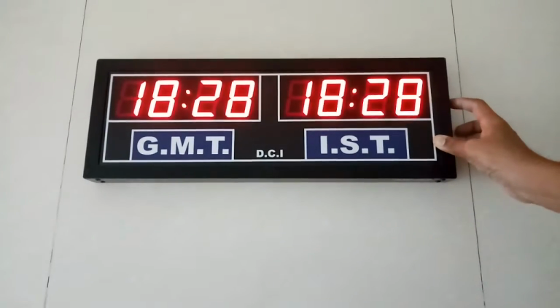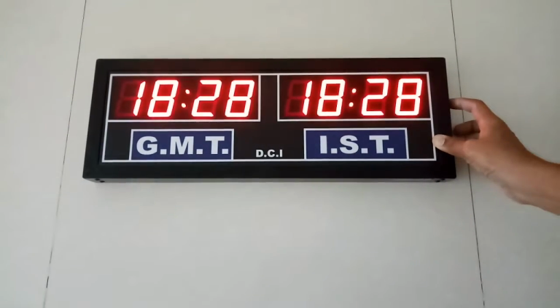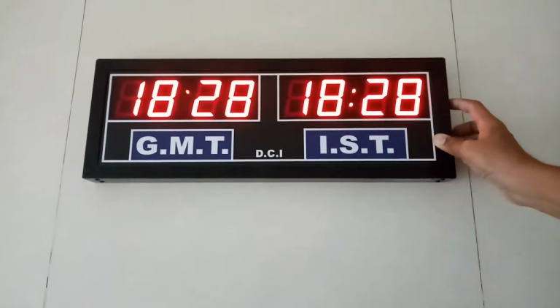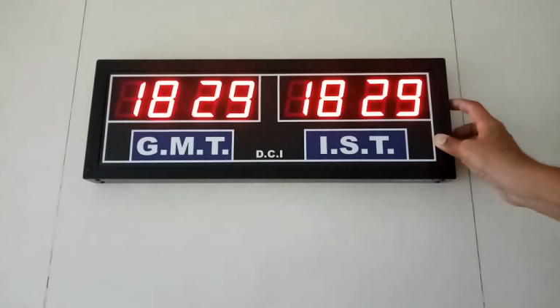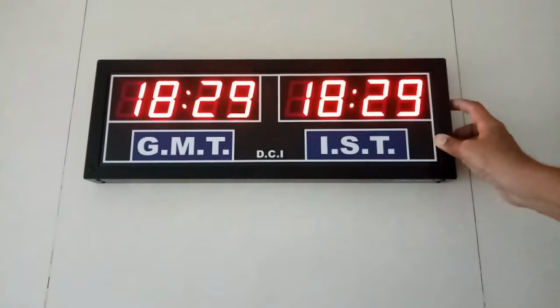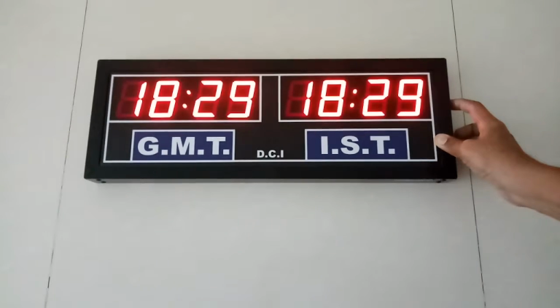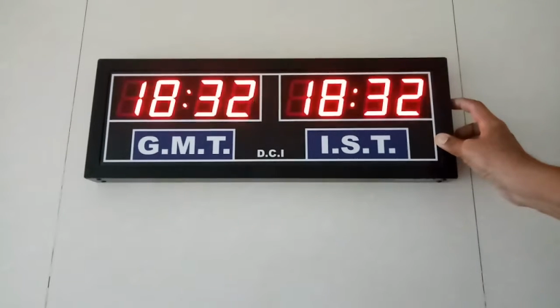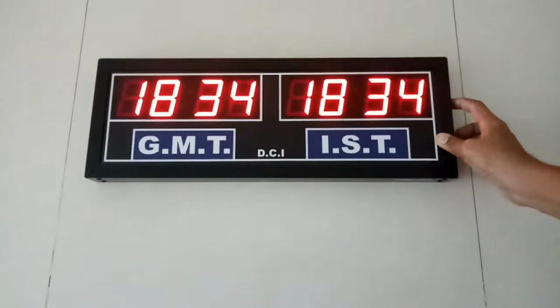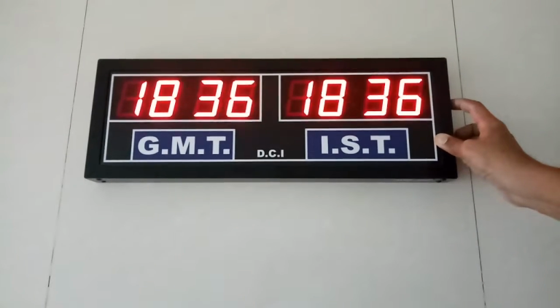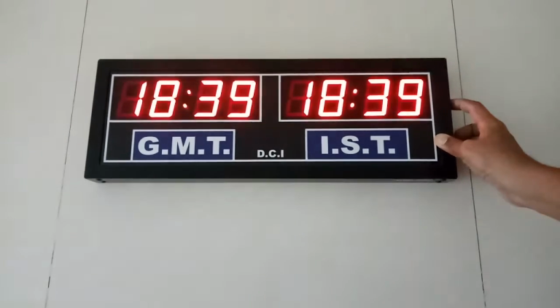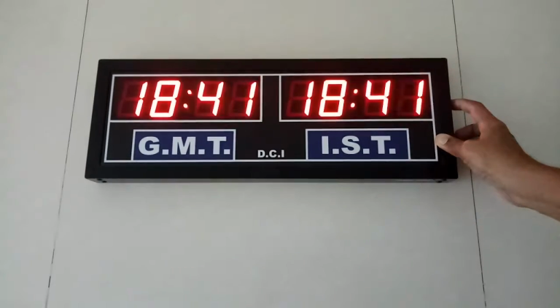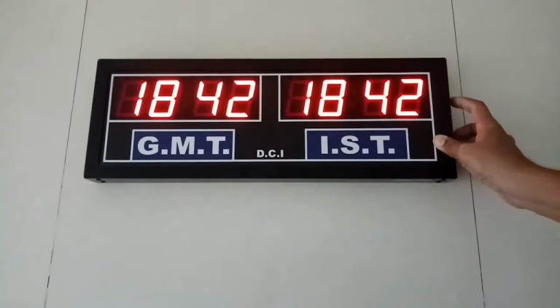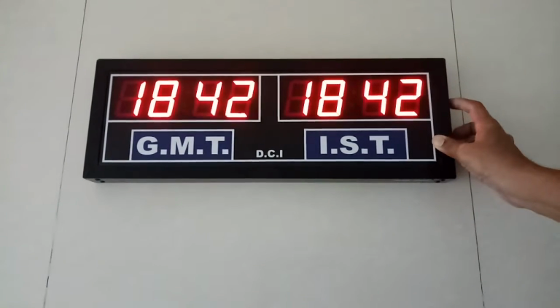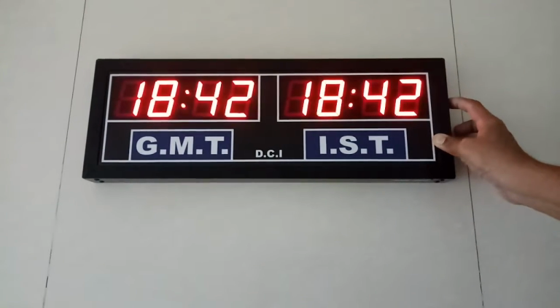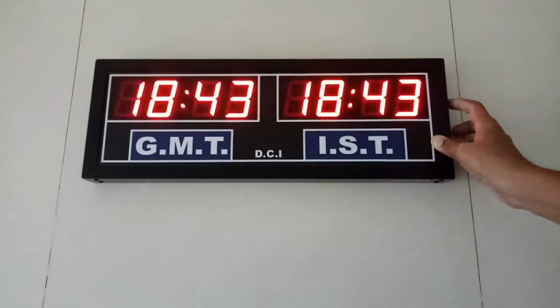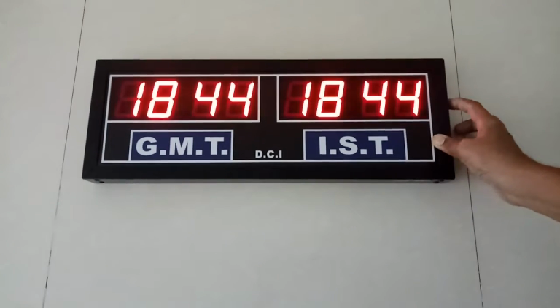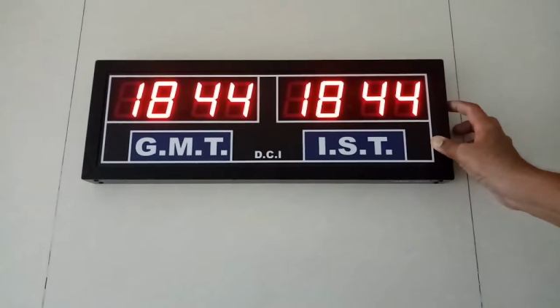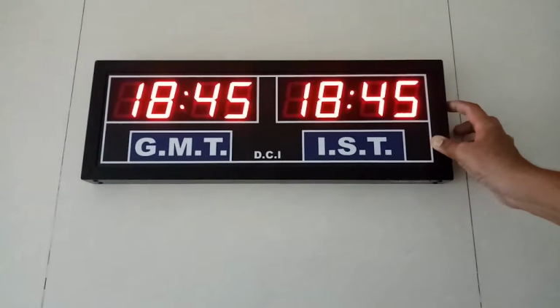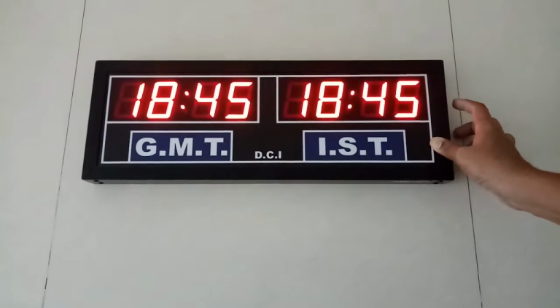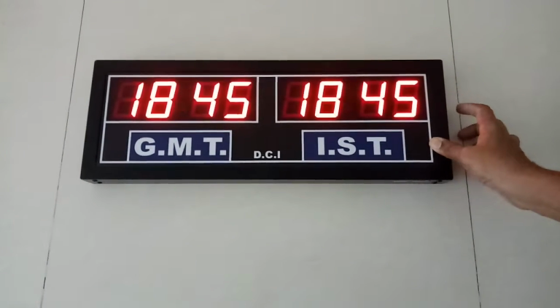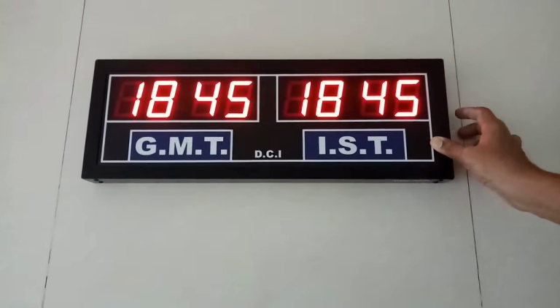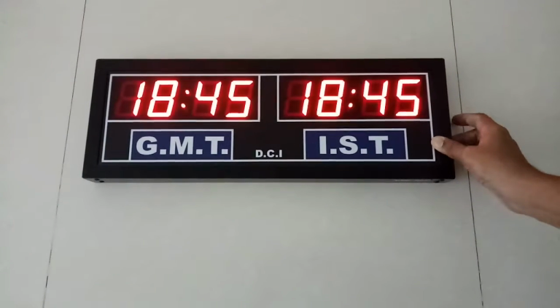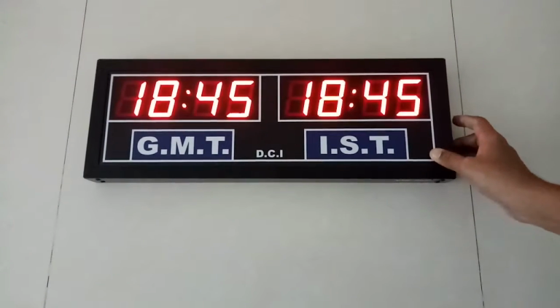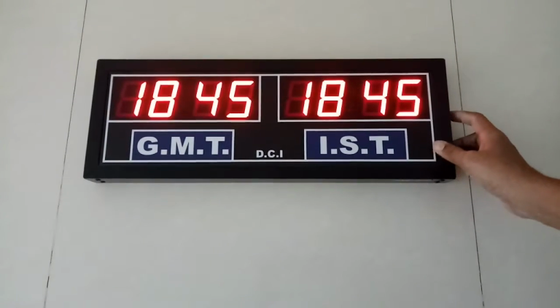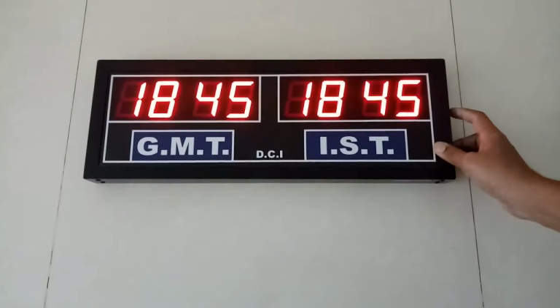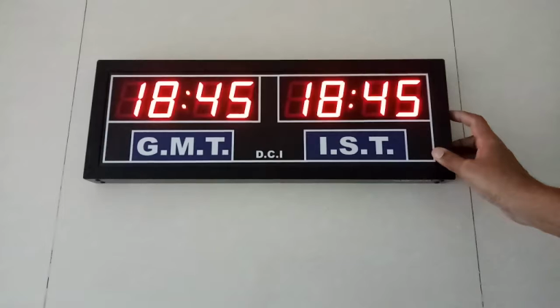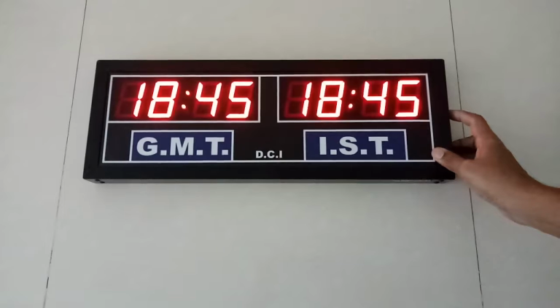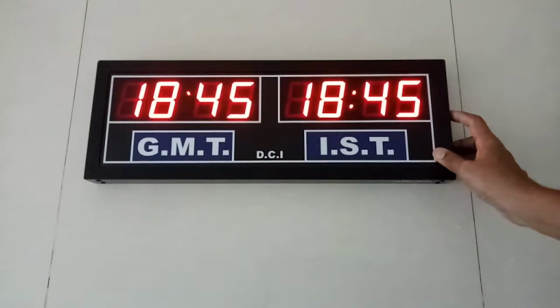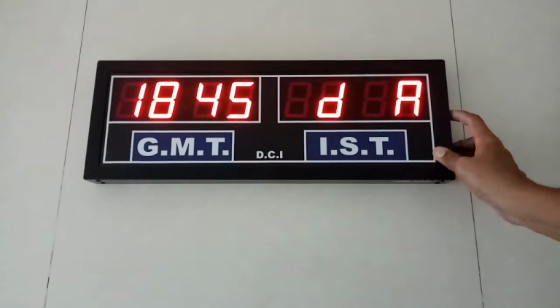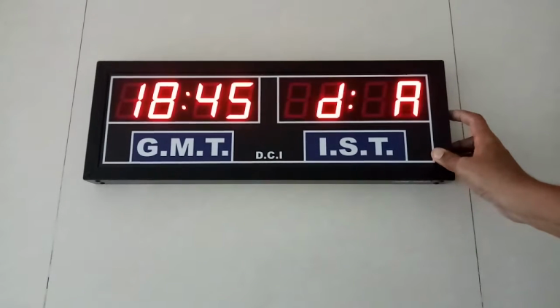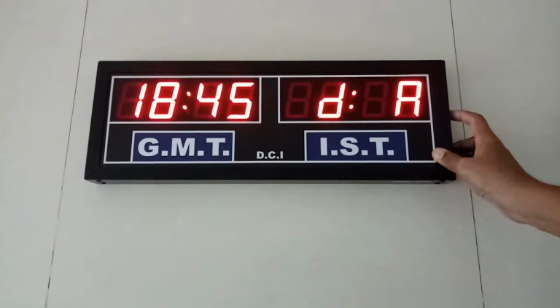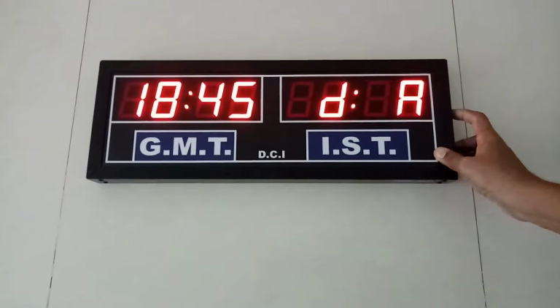The minute is set with the second button. Now press the third button.